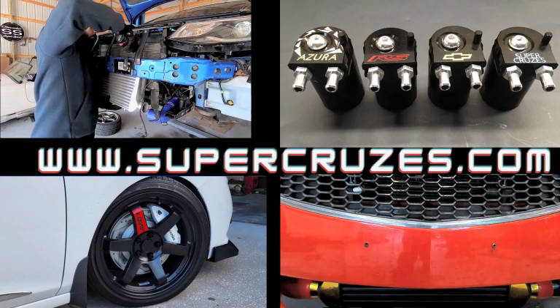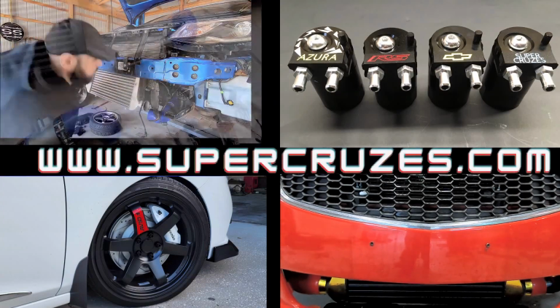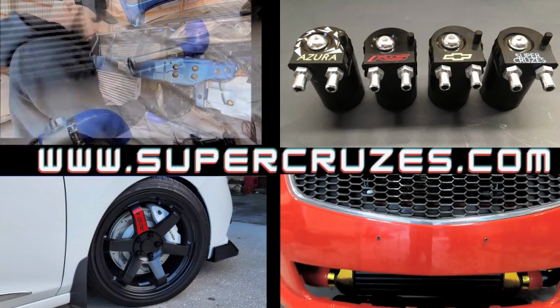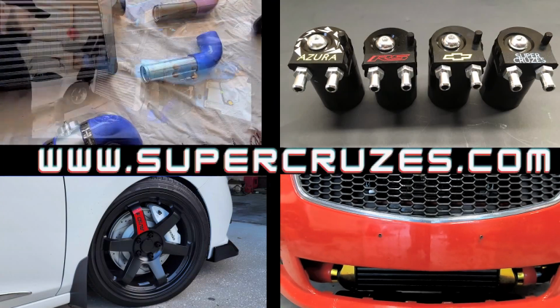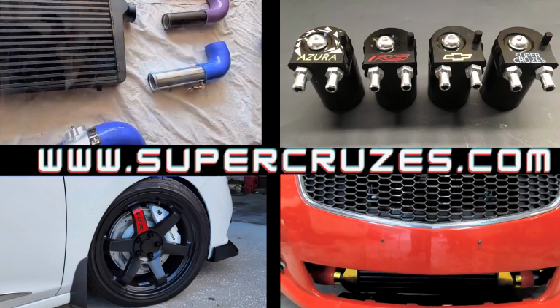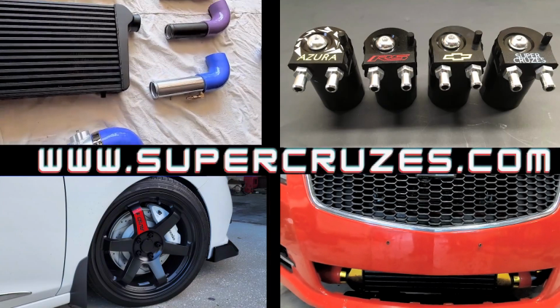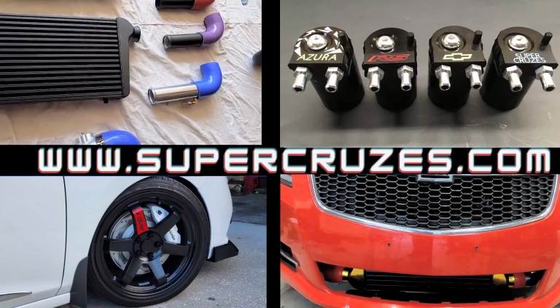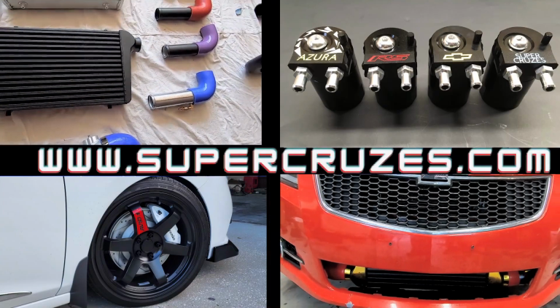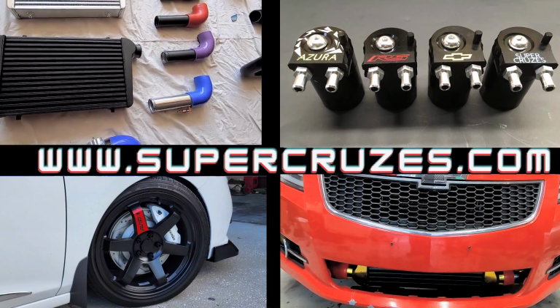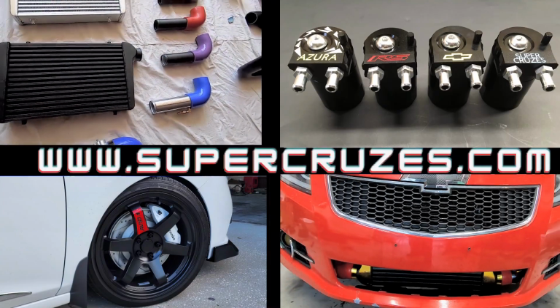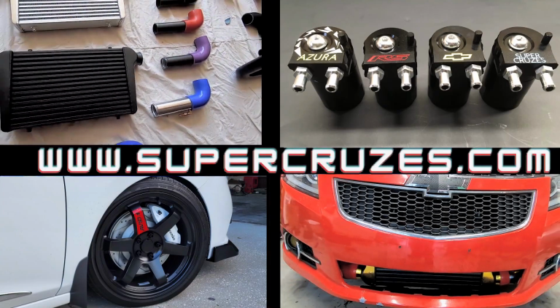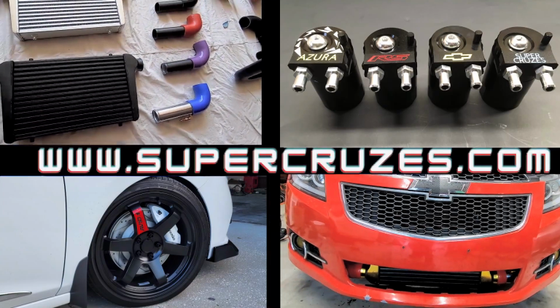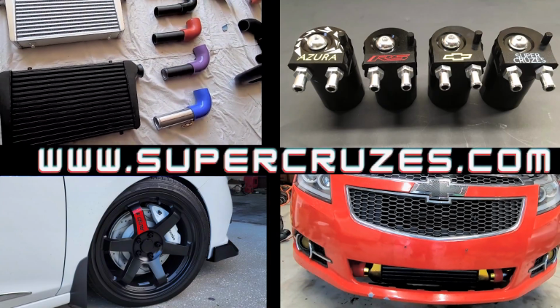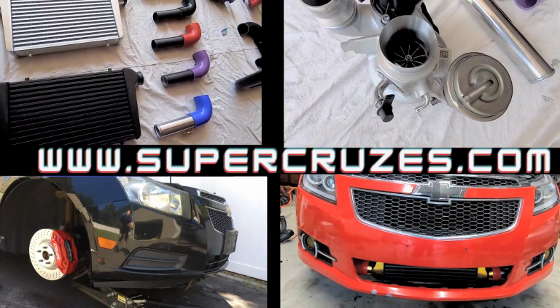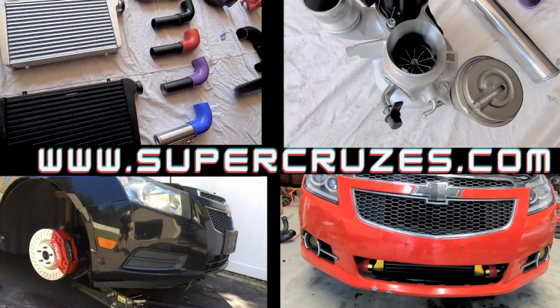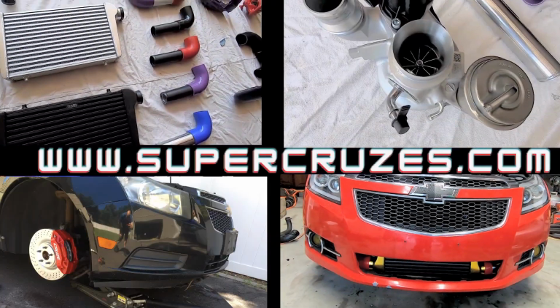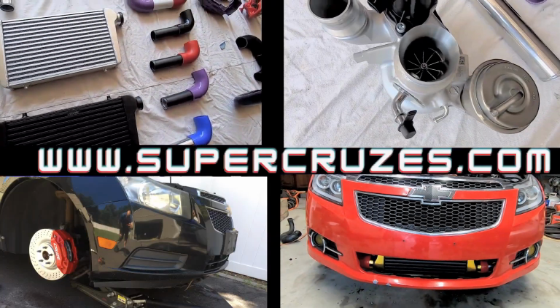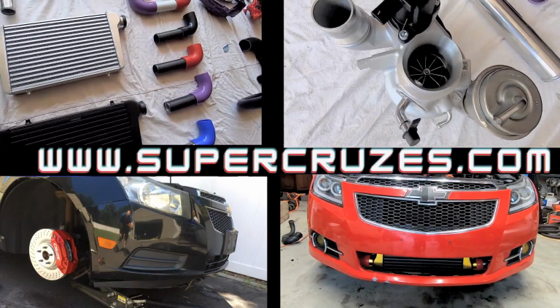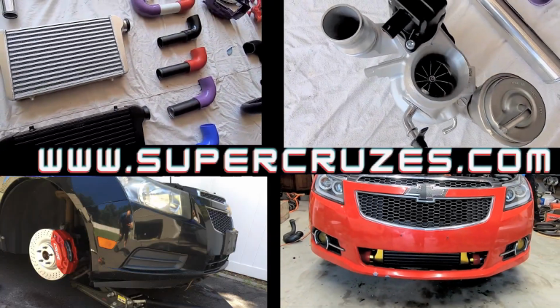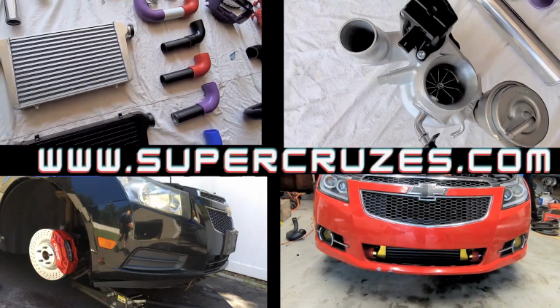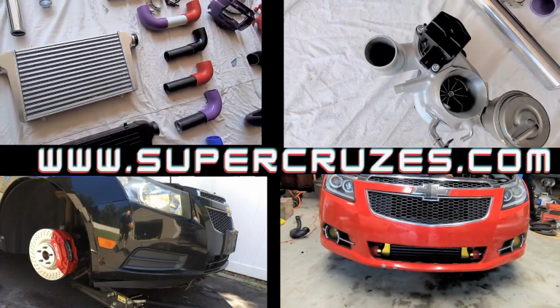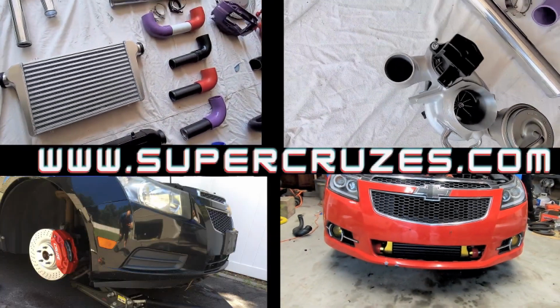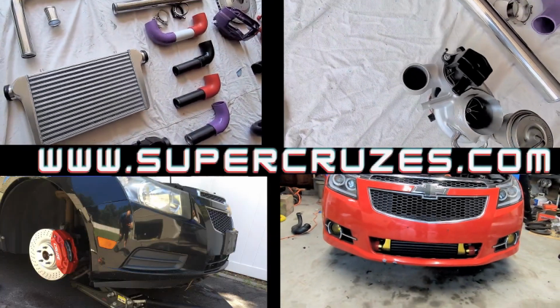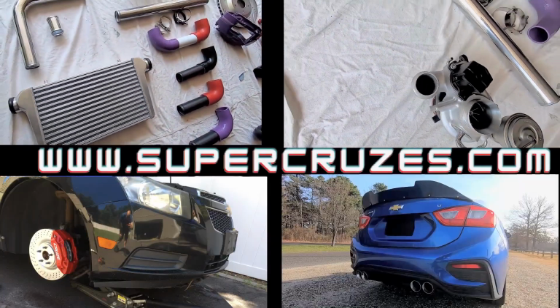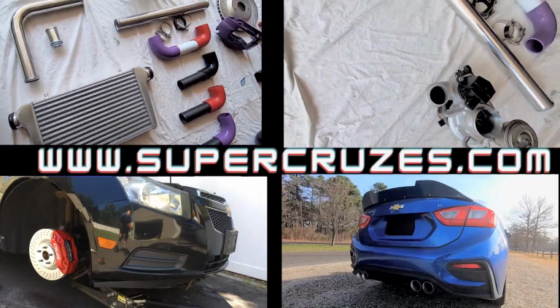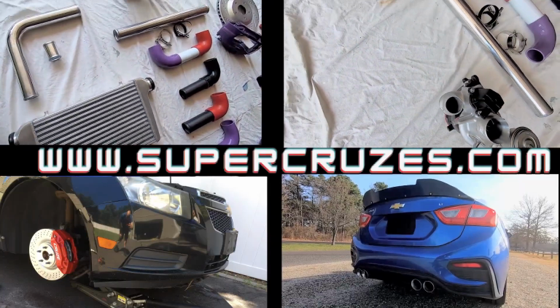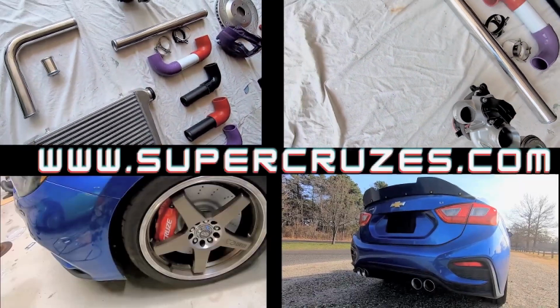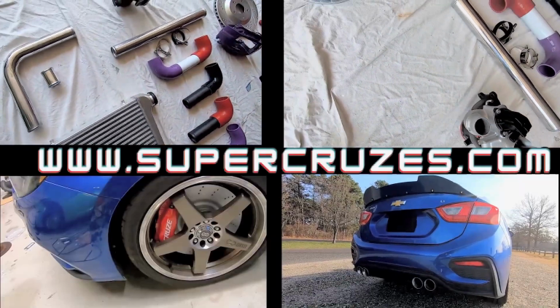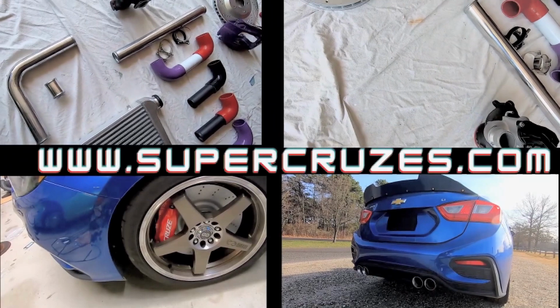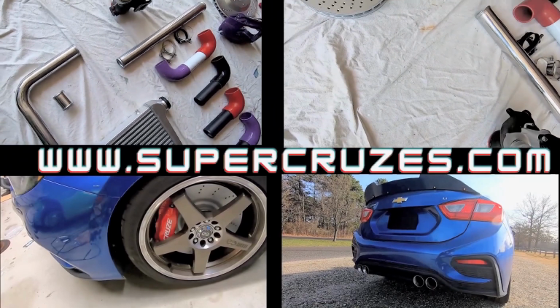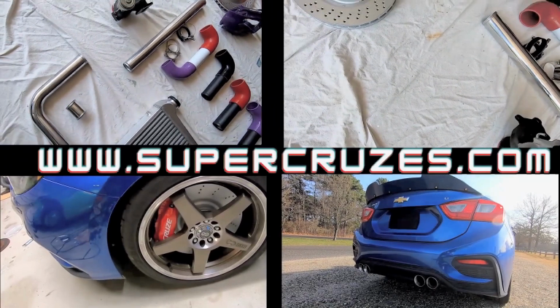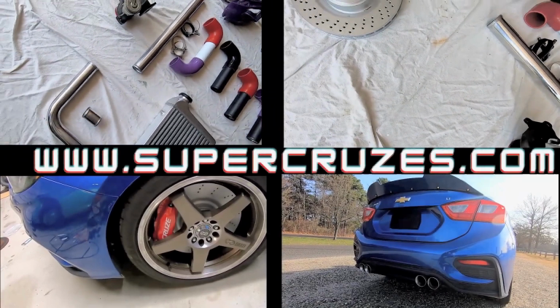Are you excited to find a website where you can get custom one-off parts for your Chevy Cruze? Go to supercruises.com today so you can make your ride even better.